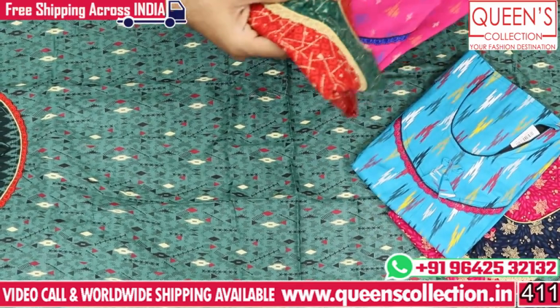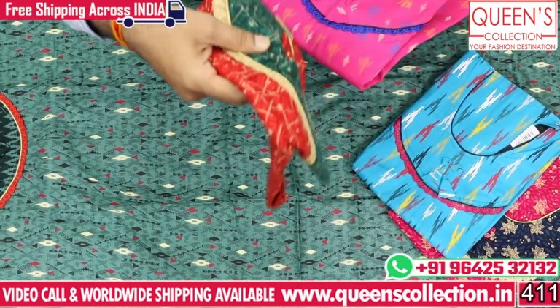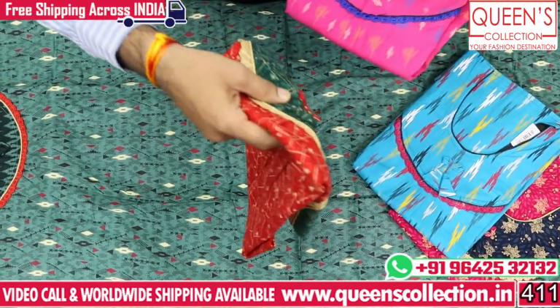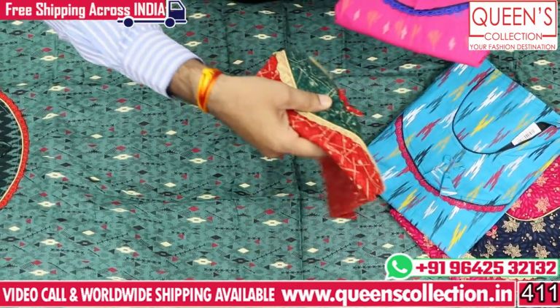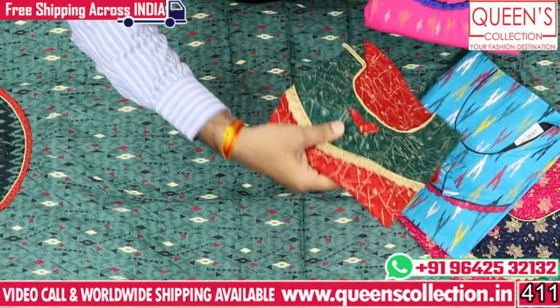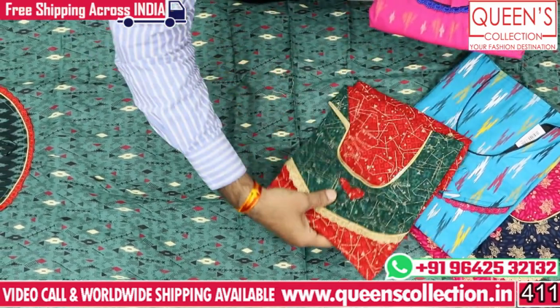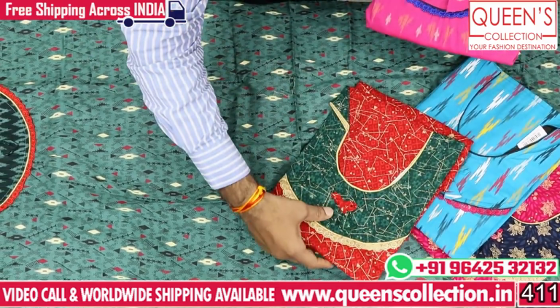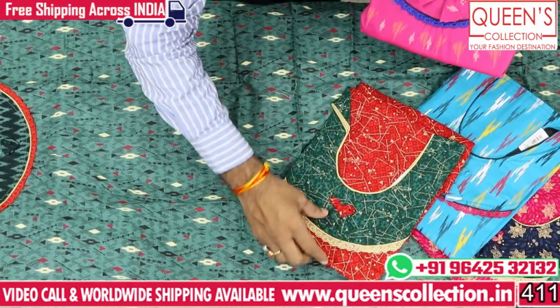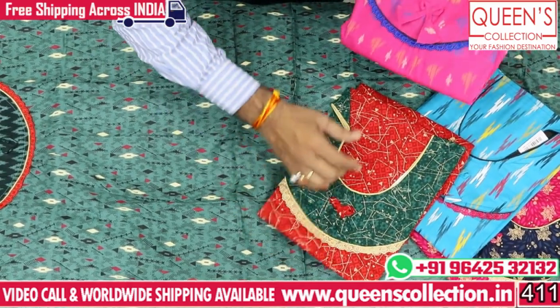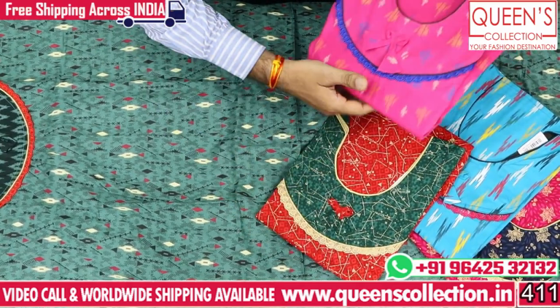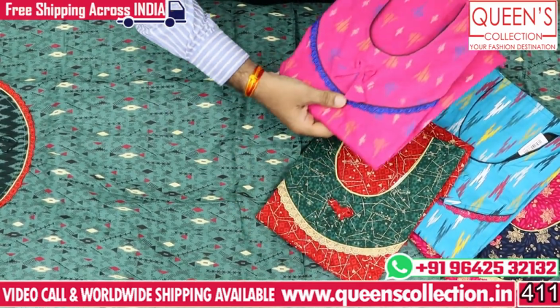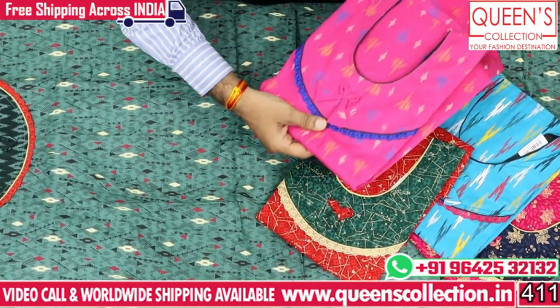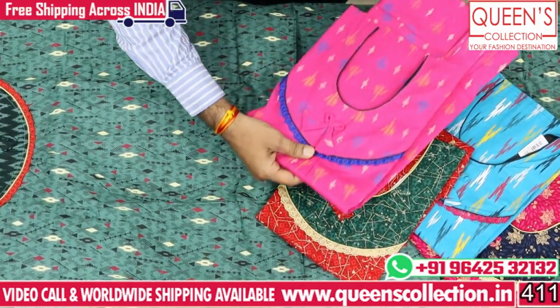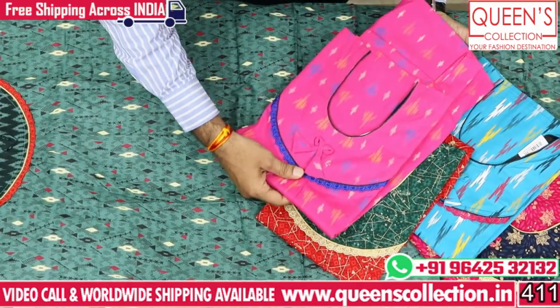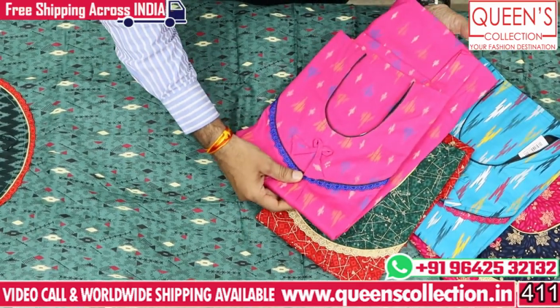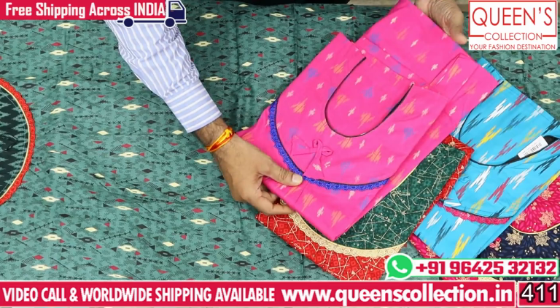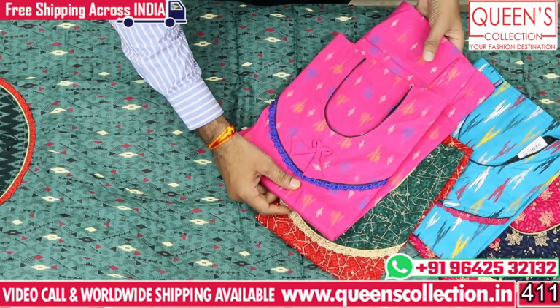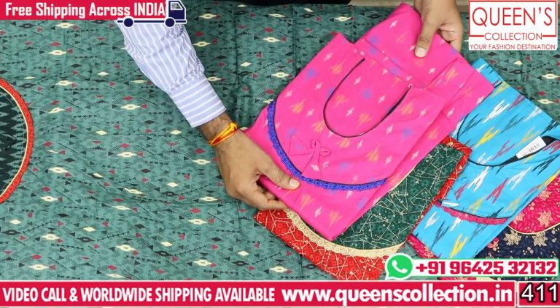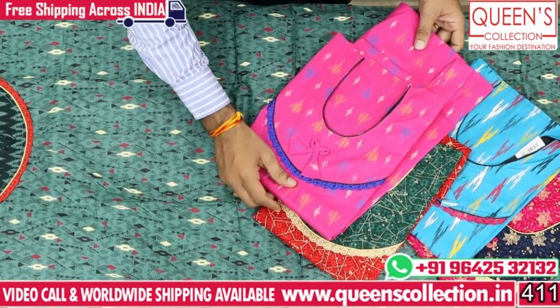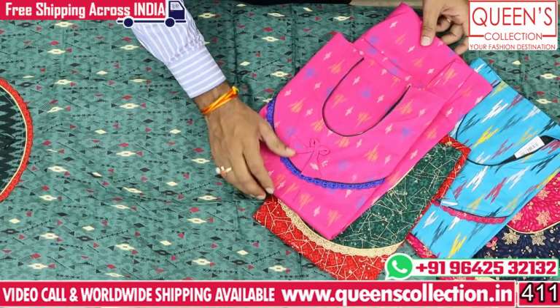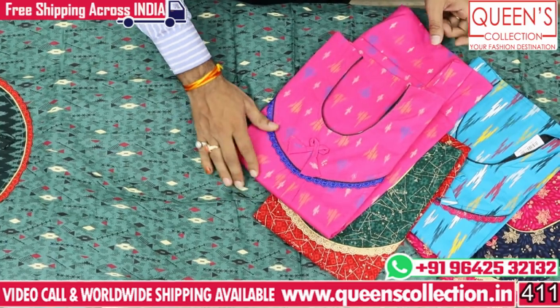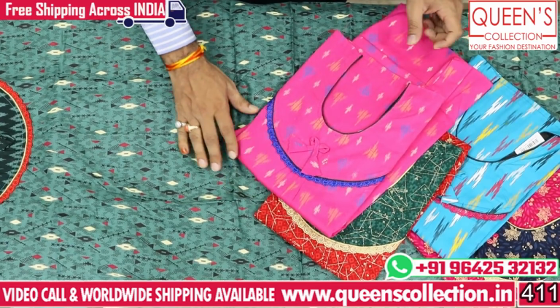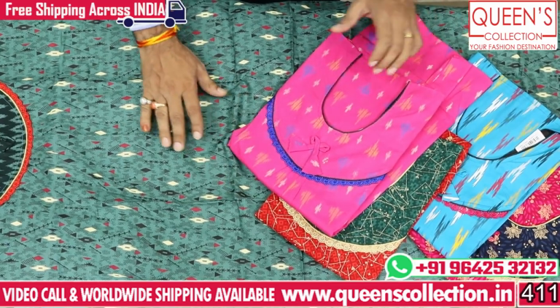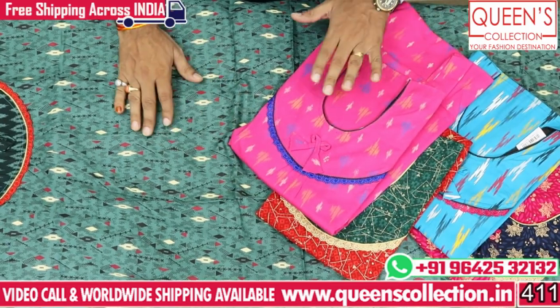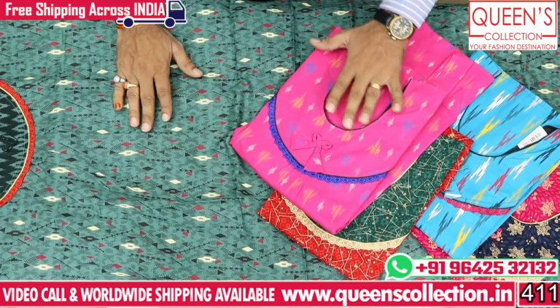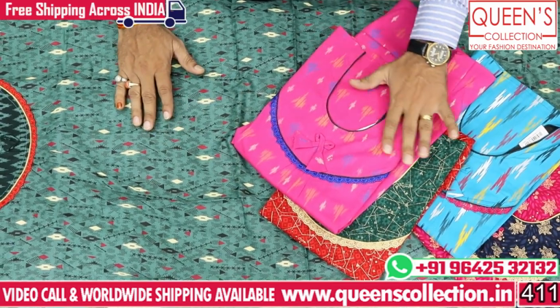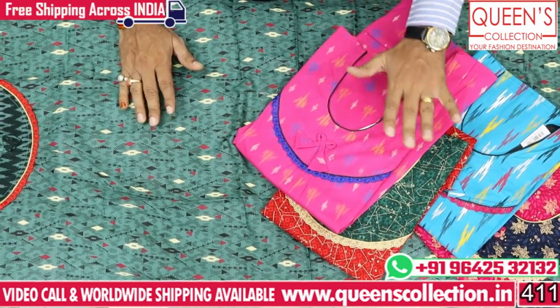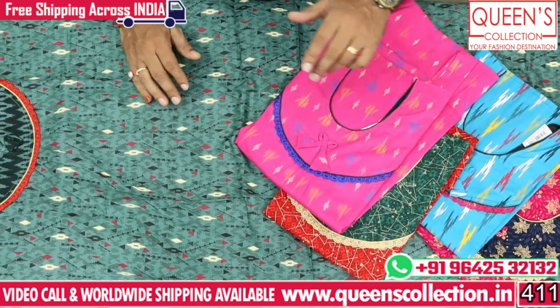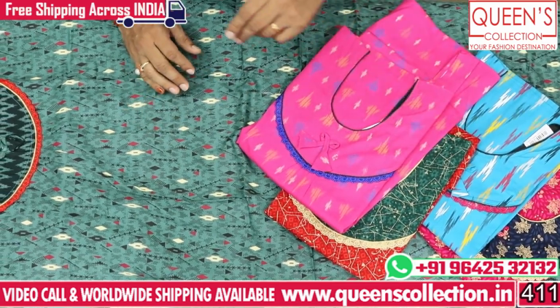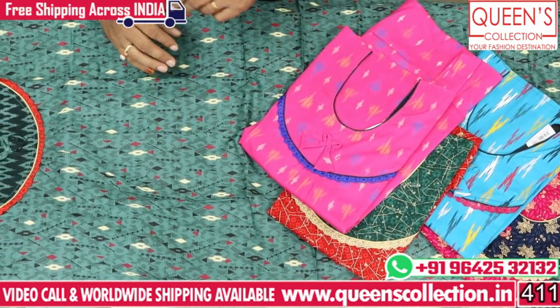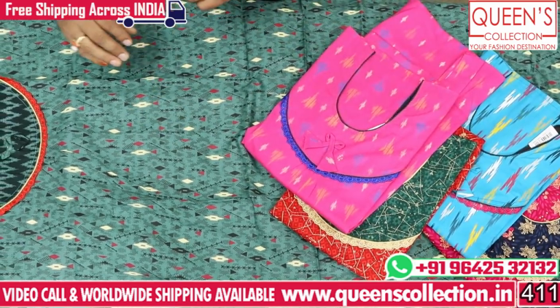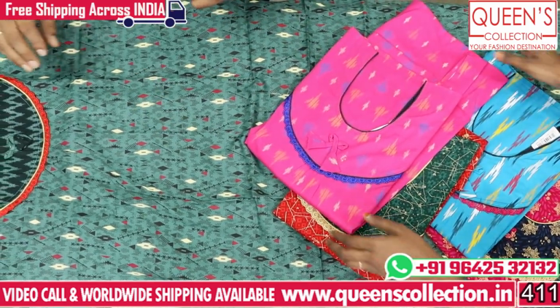I also have a red and green combination, a red and pink combination, and a lot of different varieties.